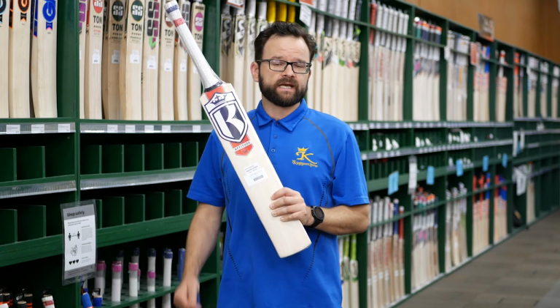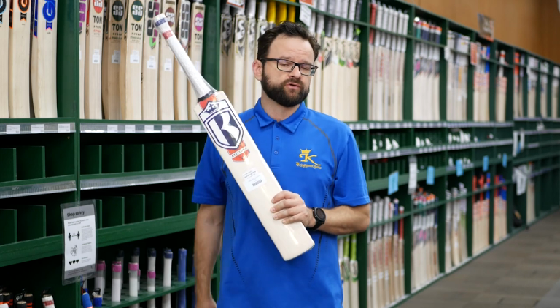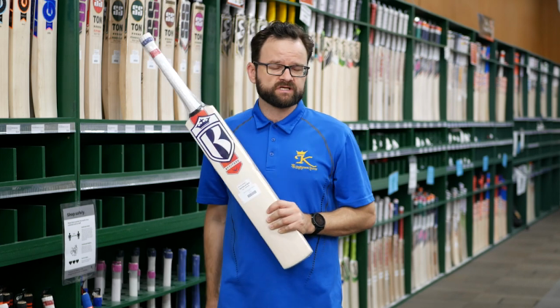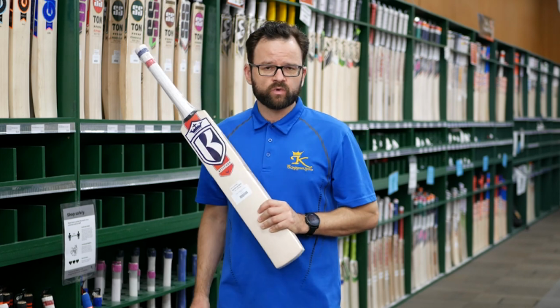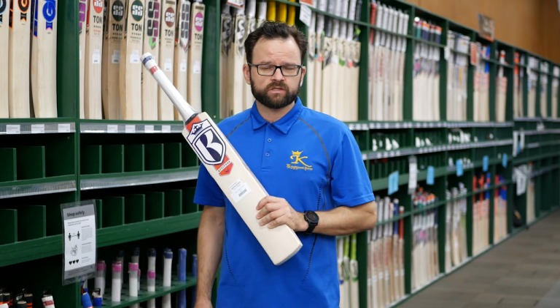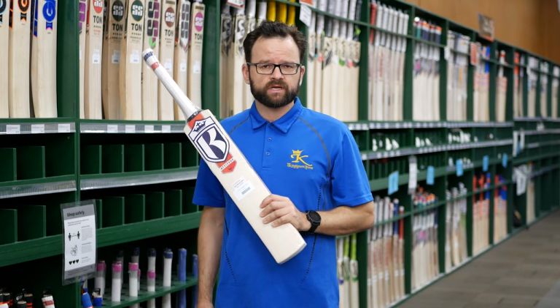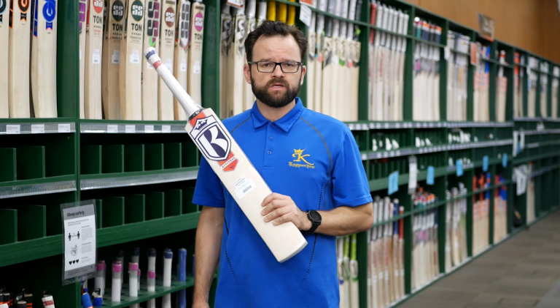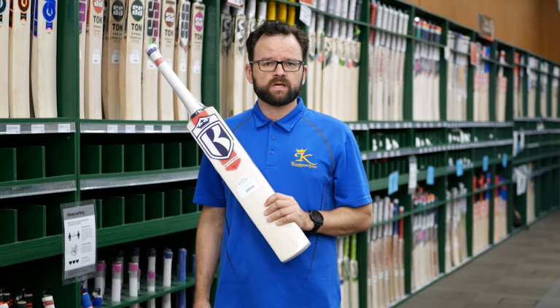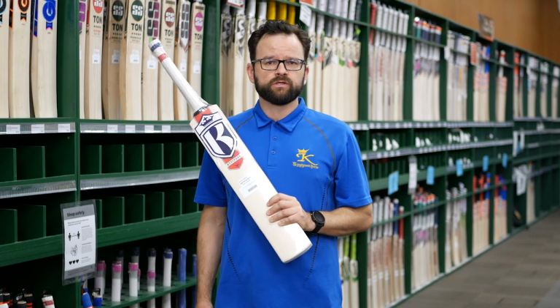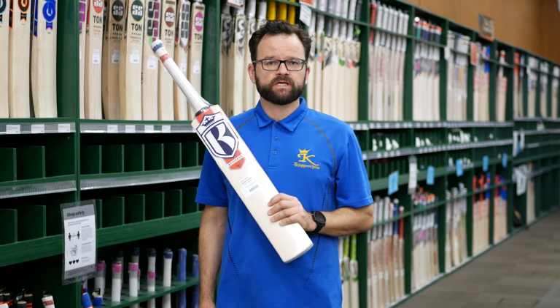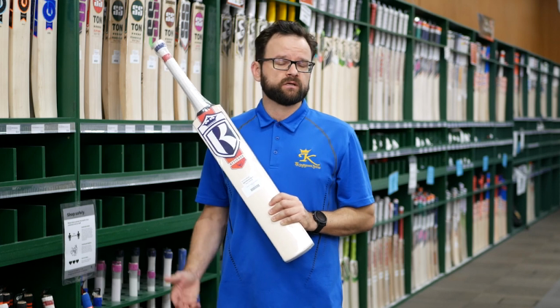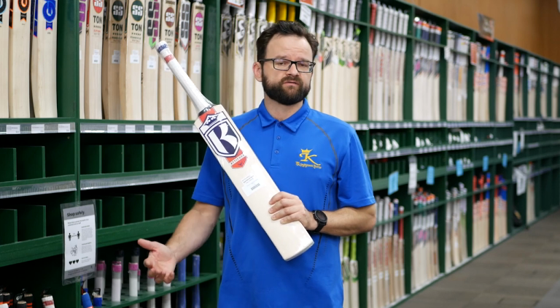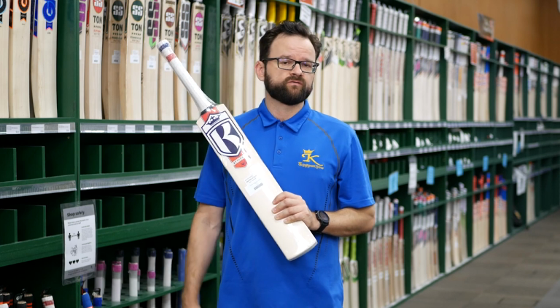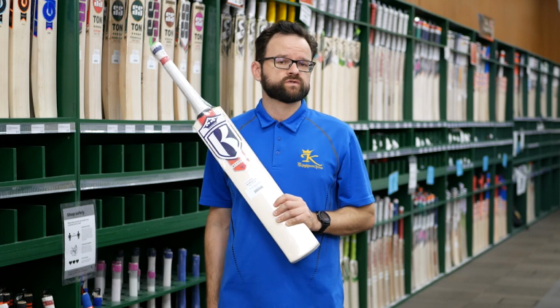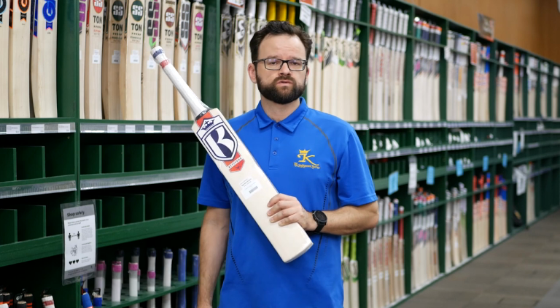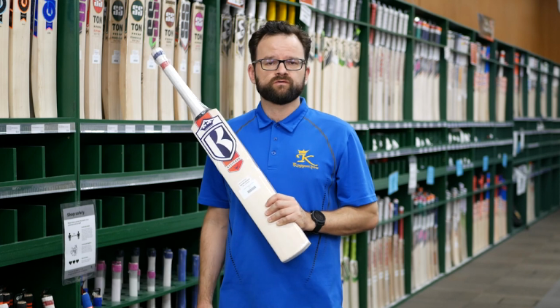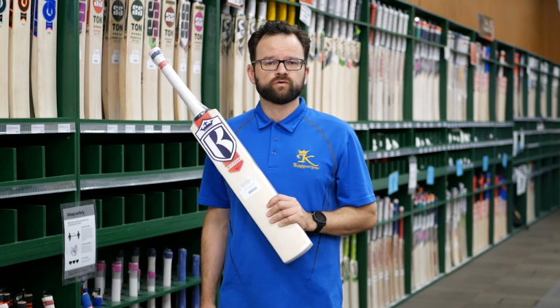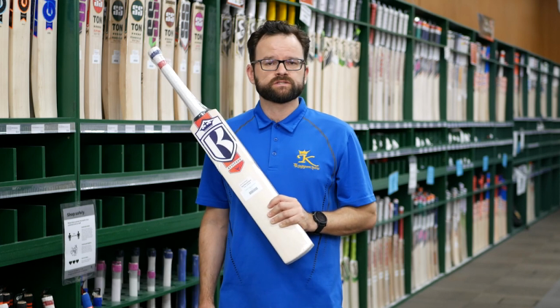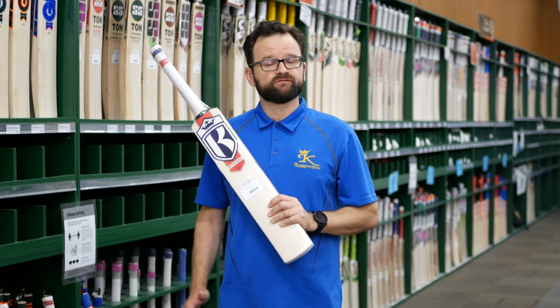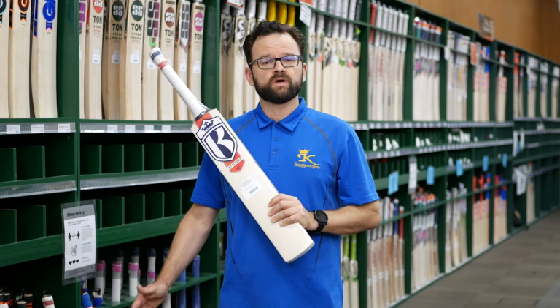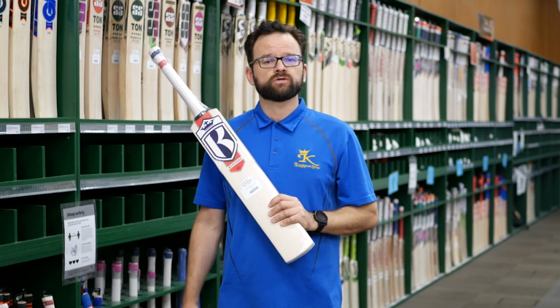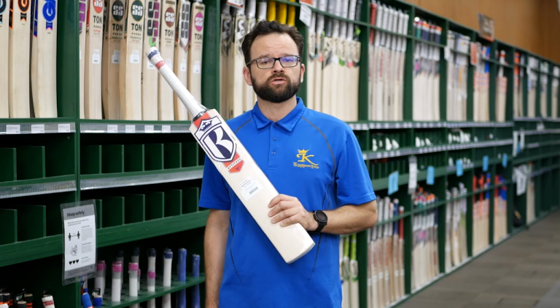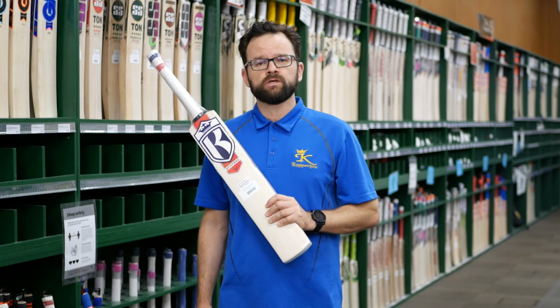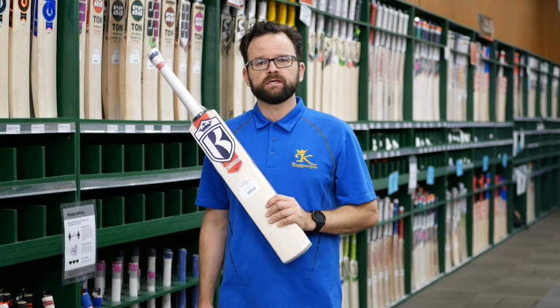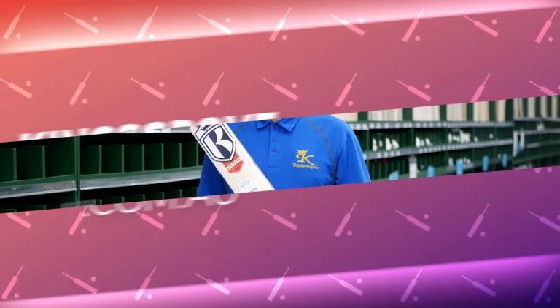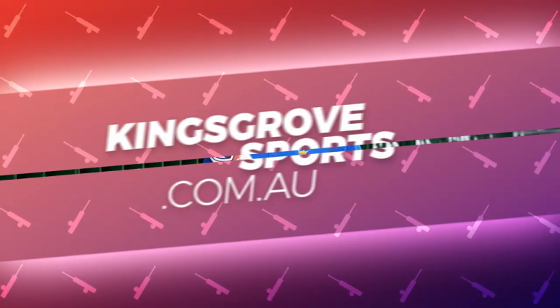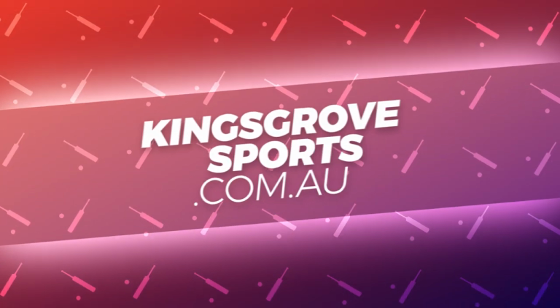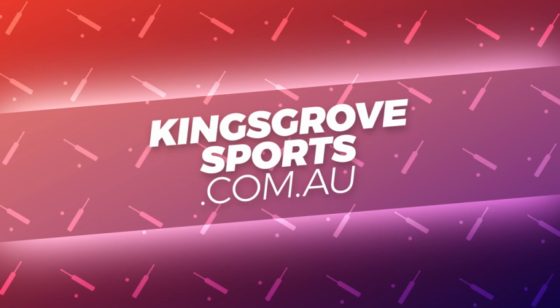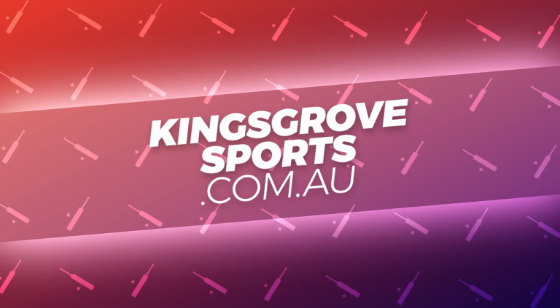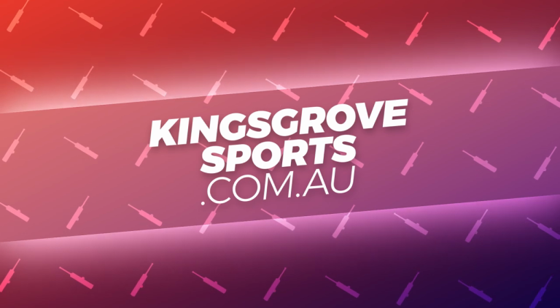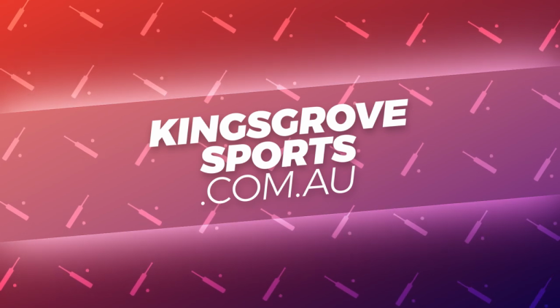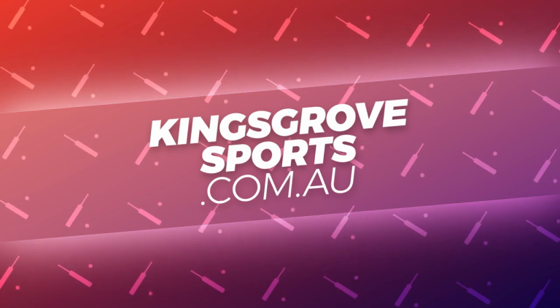The Attitude is definitely one I recommend you come in and check out at one of our four stores, or of course you can see the full range online at kingsgrovesports.com.au.